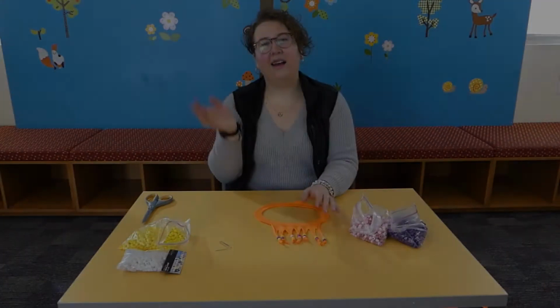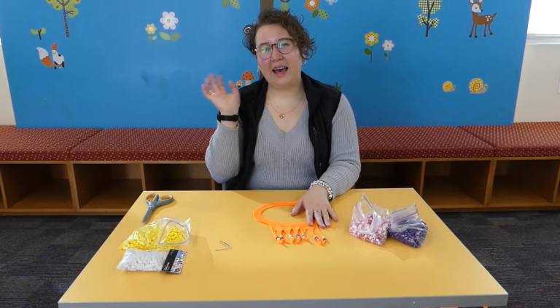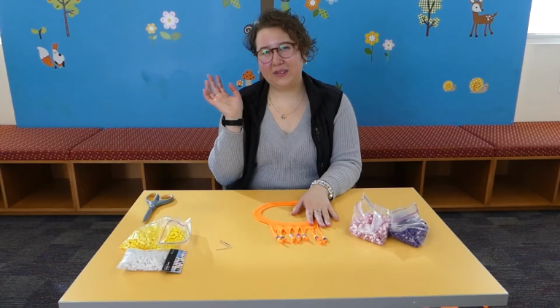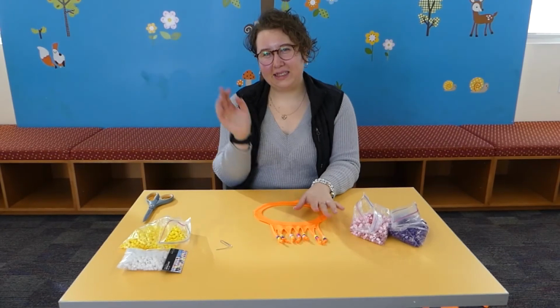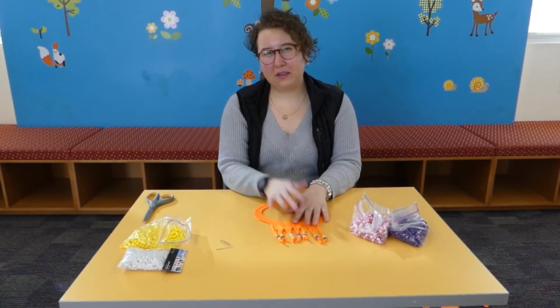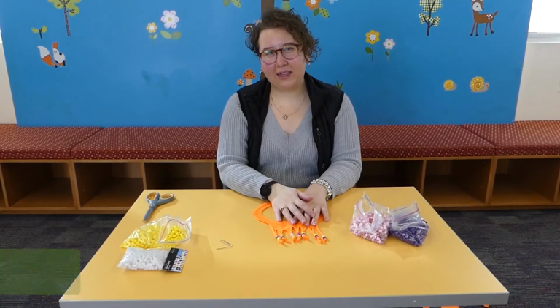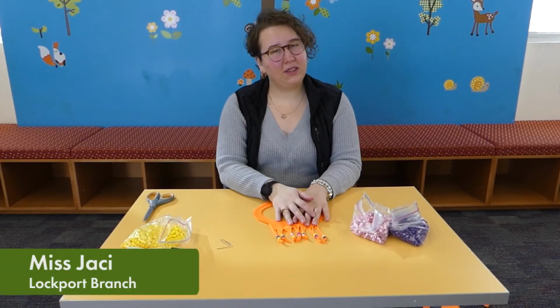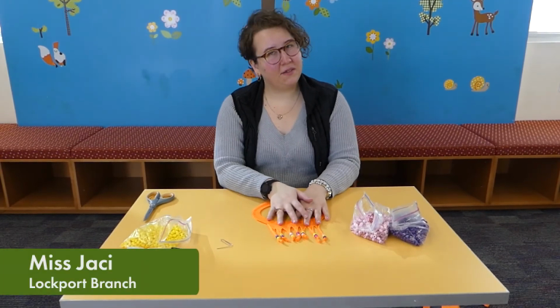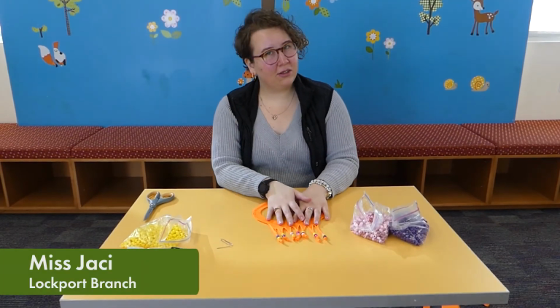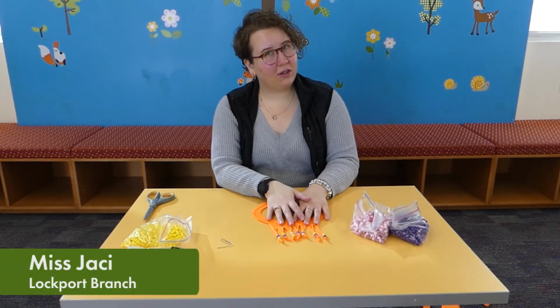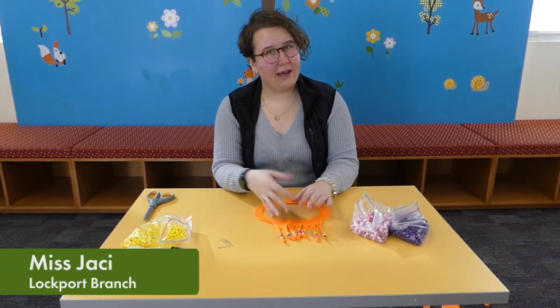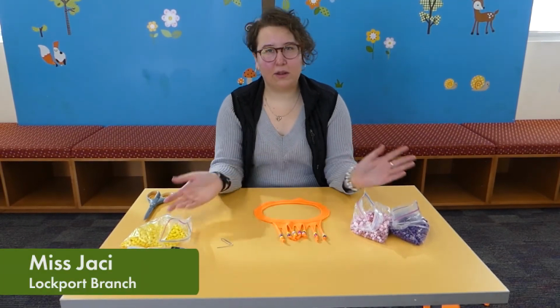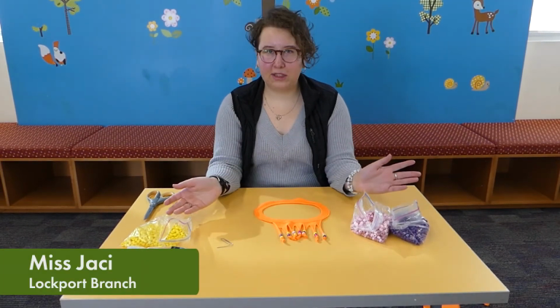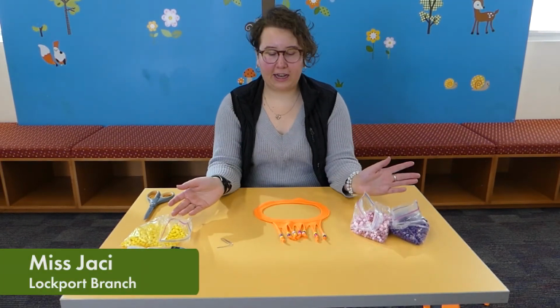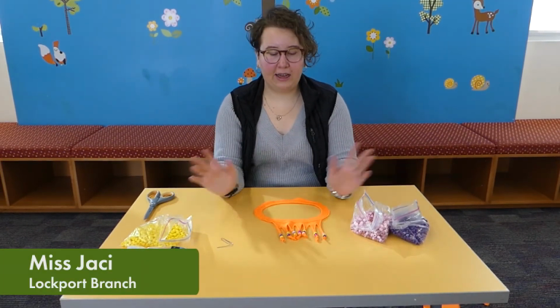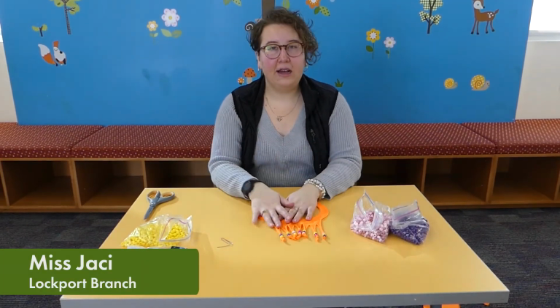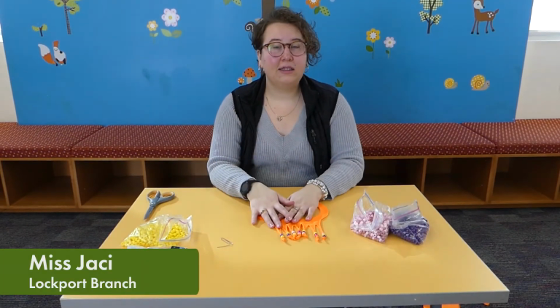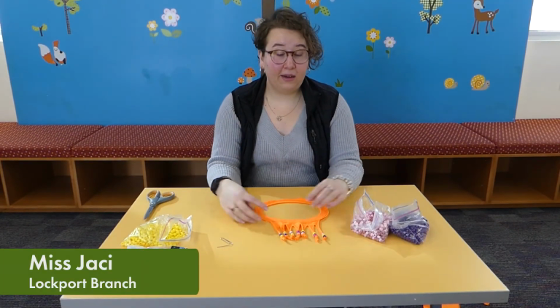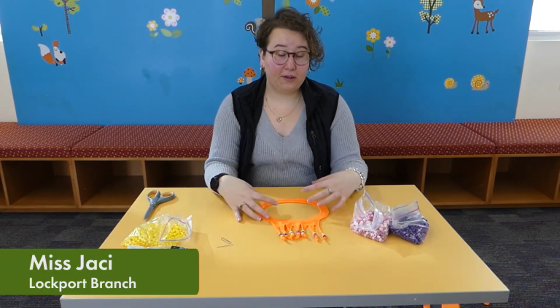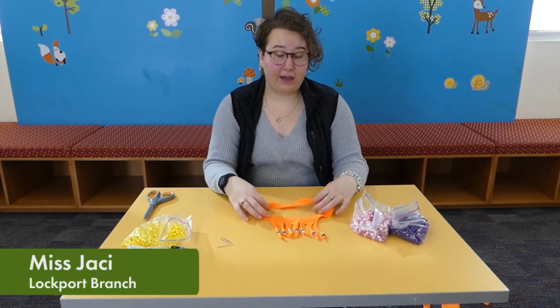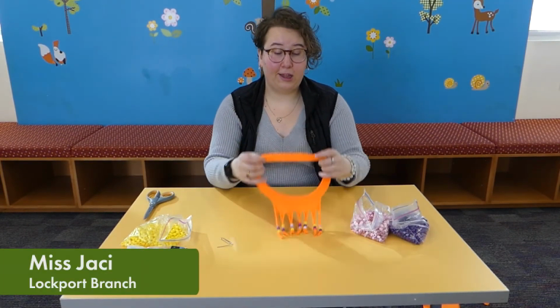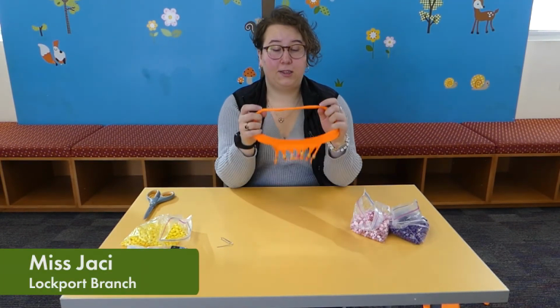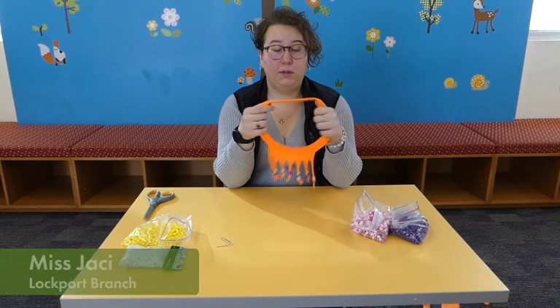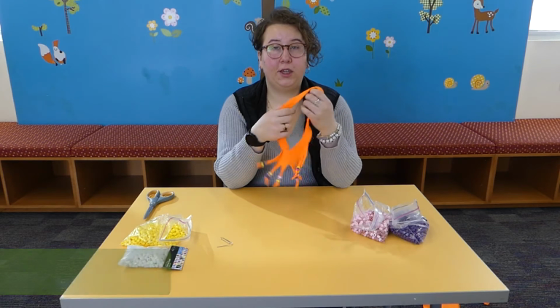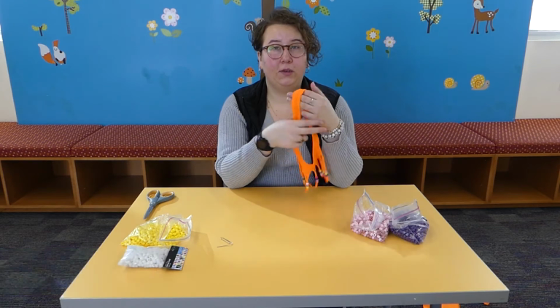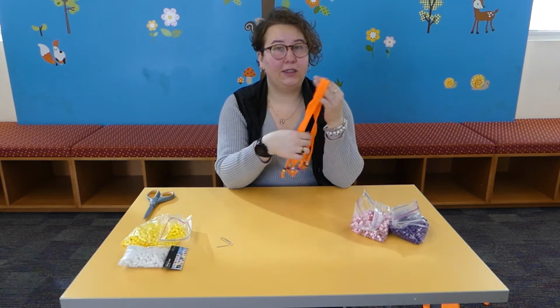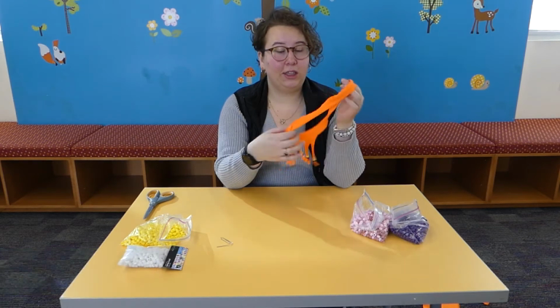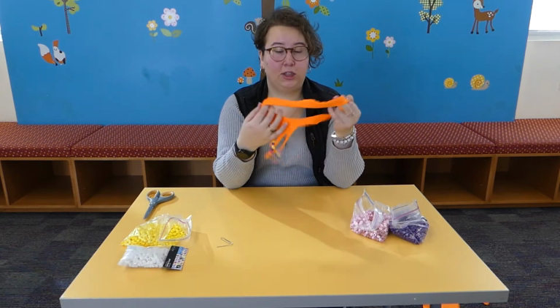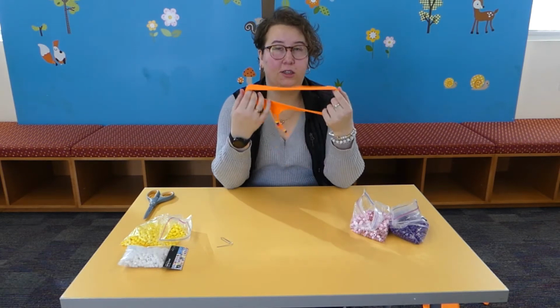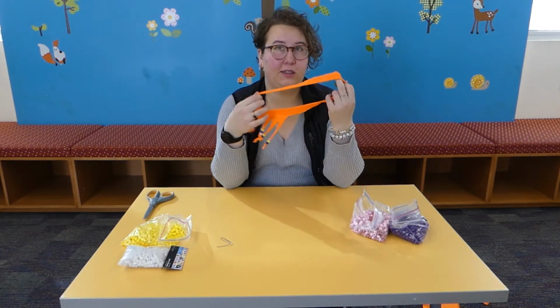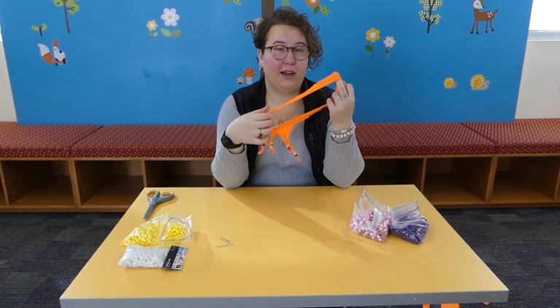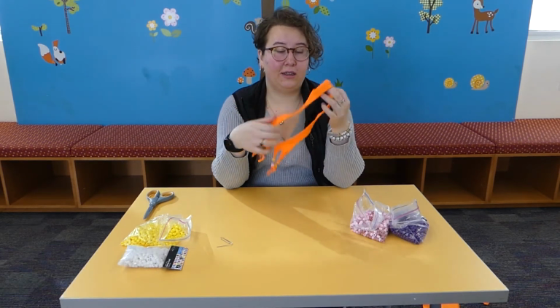Hi tweens! Welcome back to another virtual craft with Miss Jackie. Today we are making this super cute t-shirt necklace.